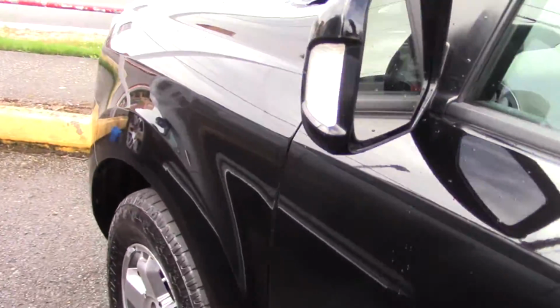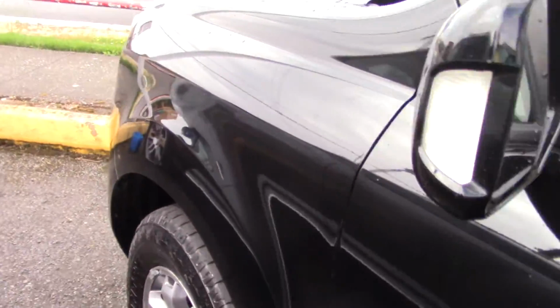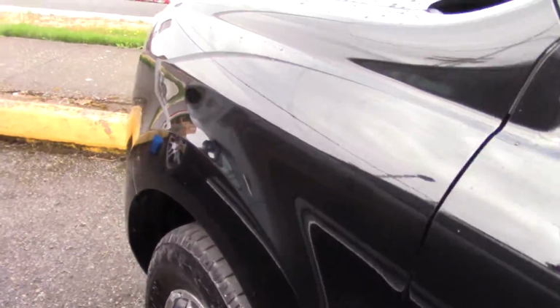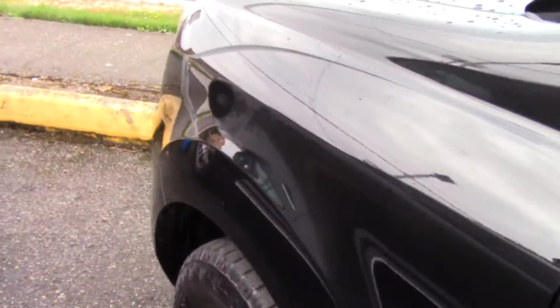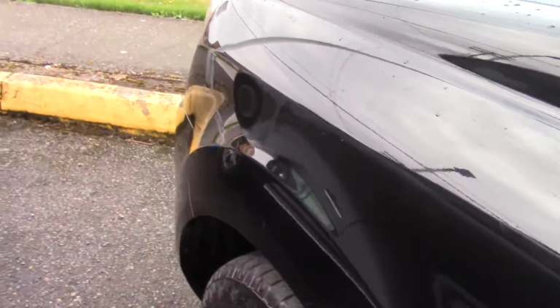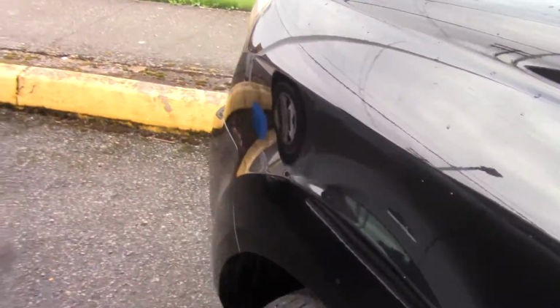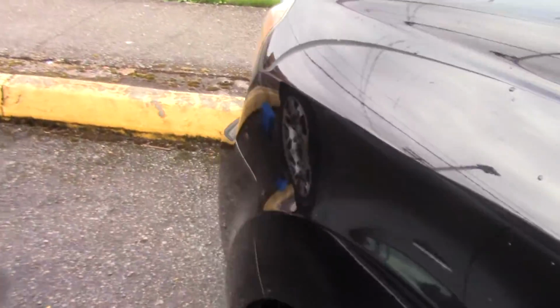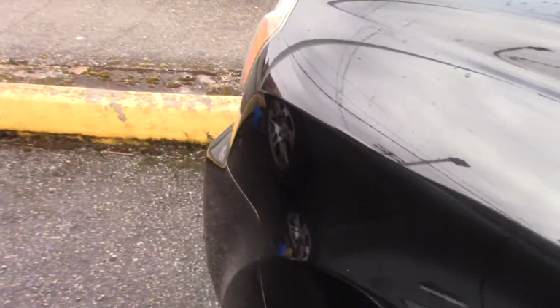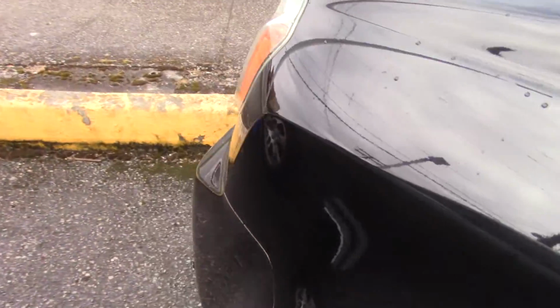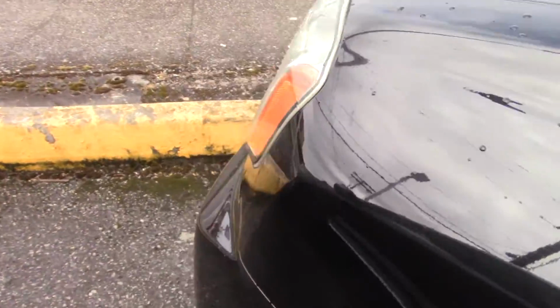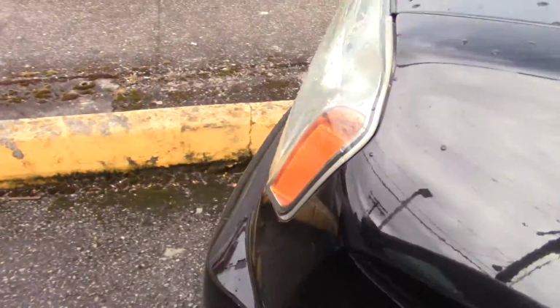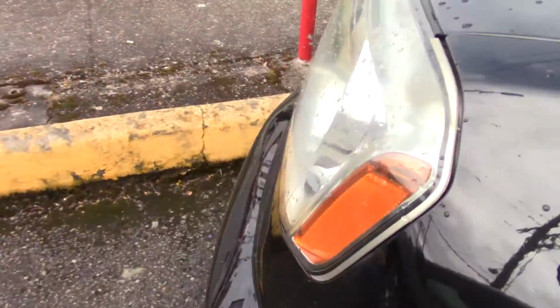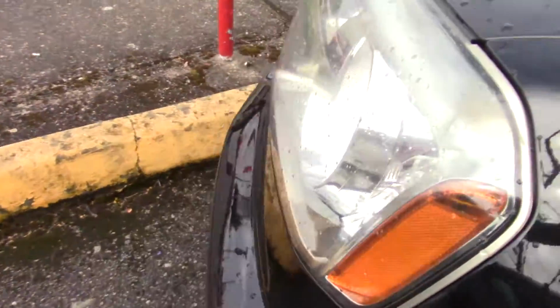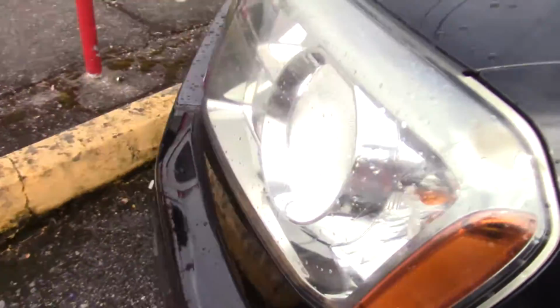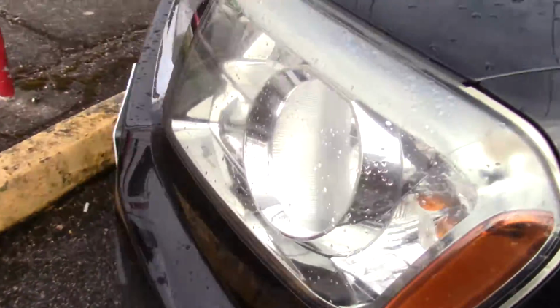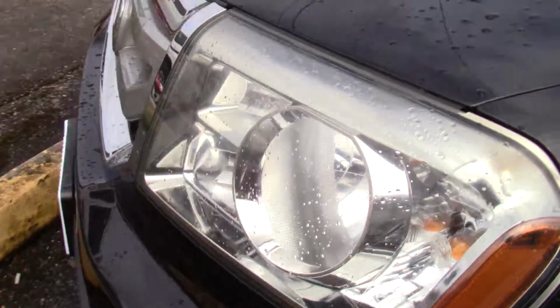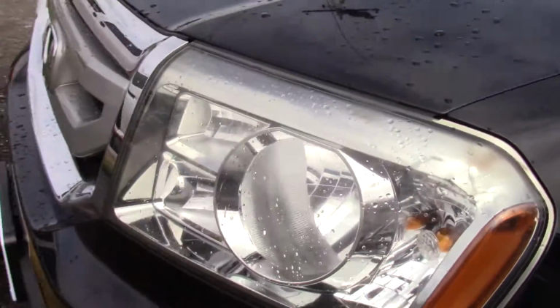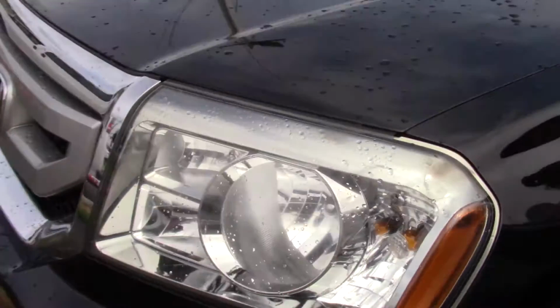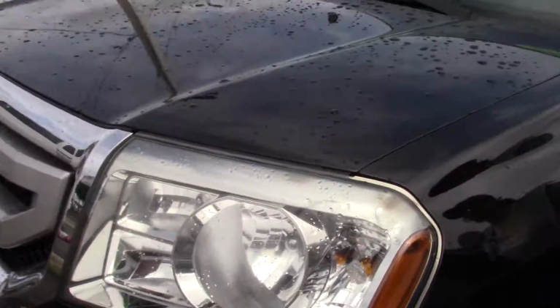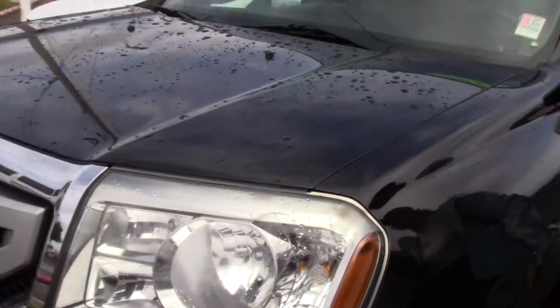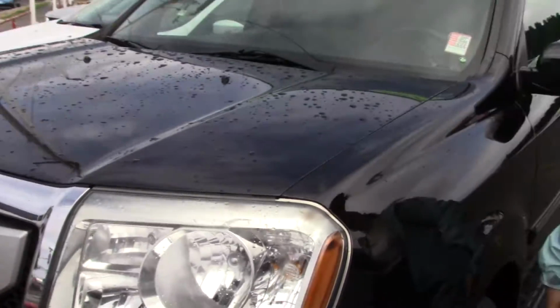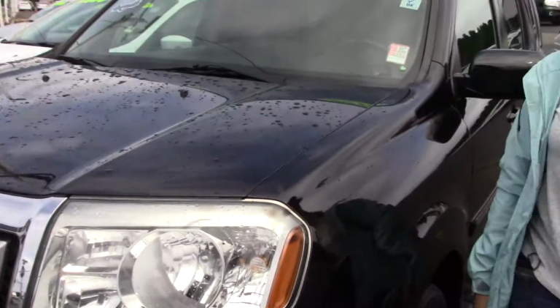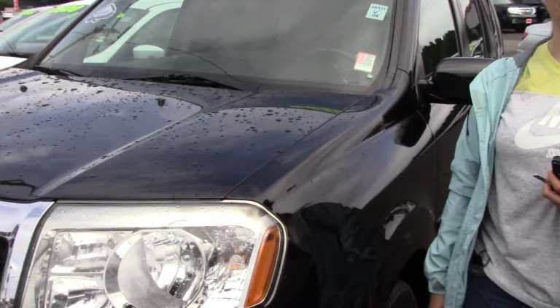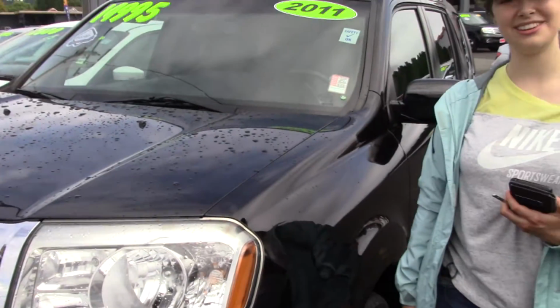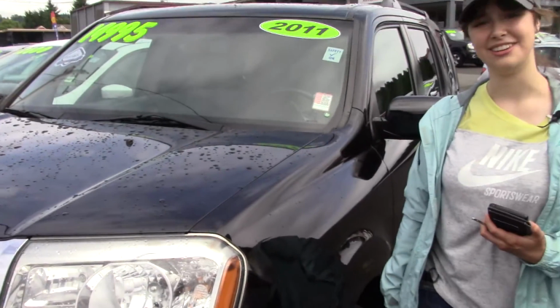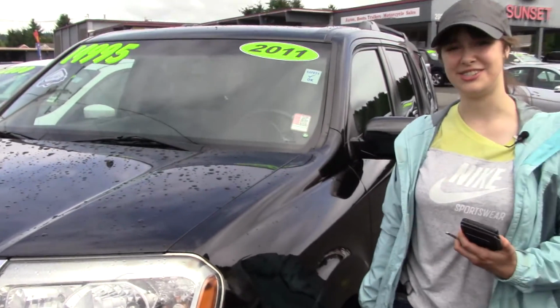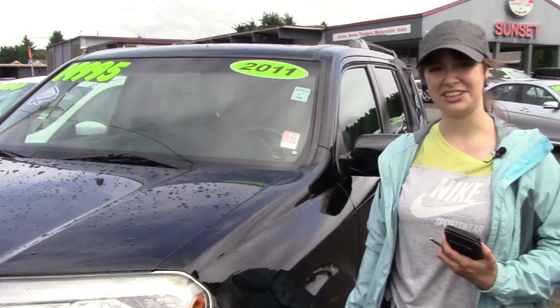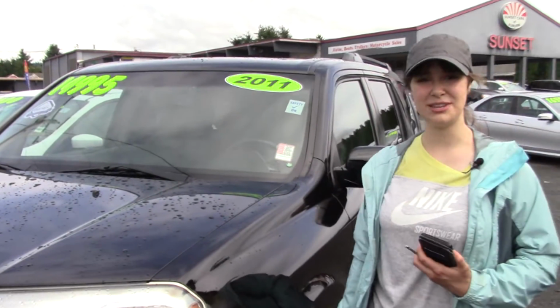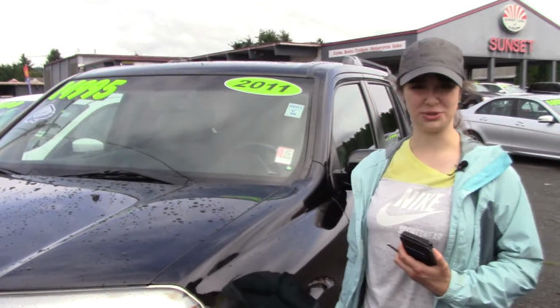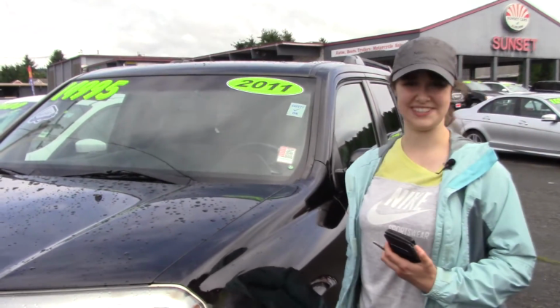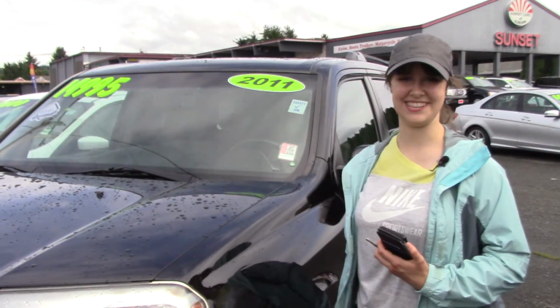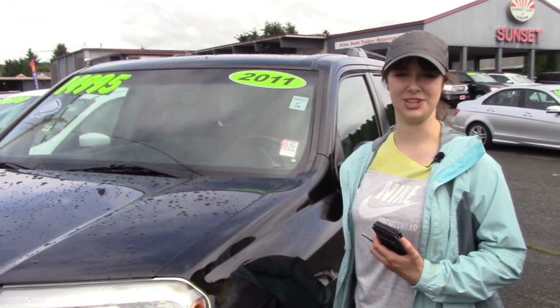You should come and take your new car for a test drive here at Sunset, and make sure when you come in, you tell them that Jordan sent you.